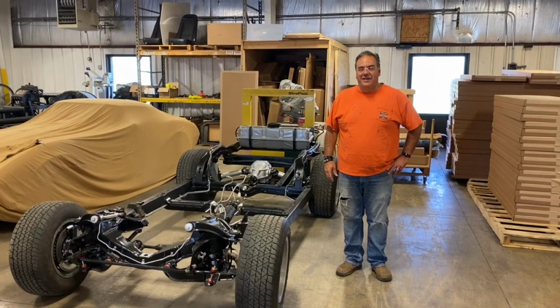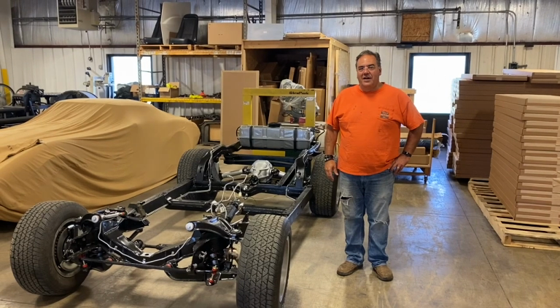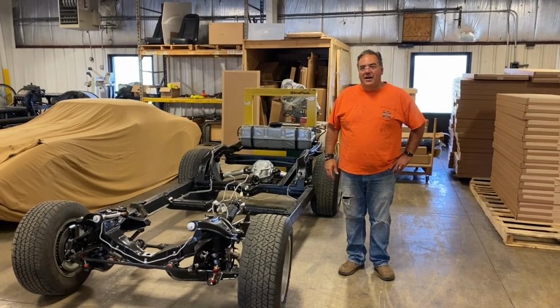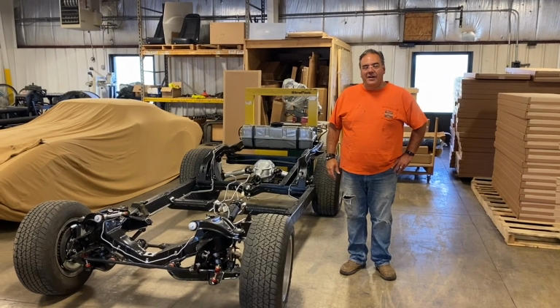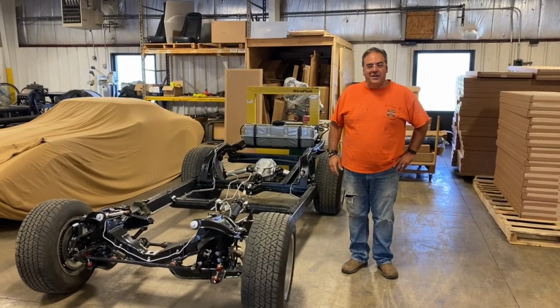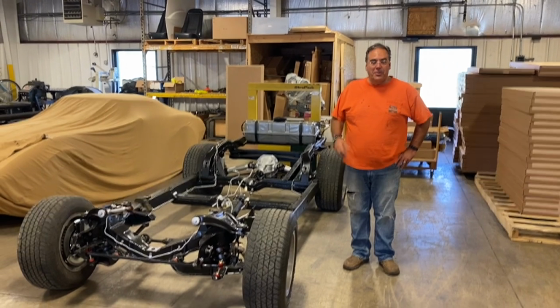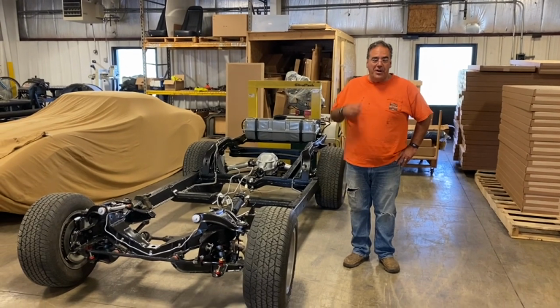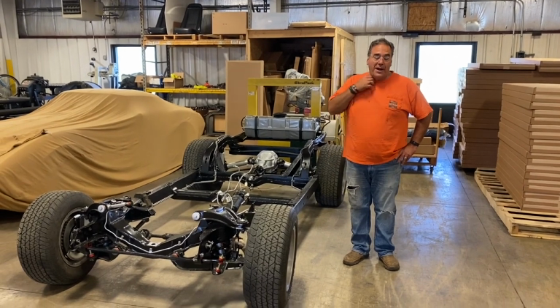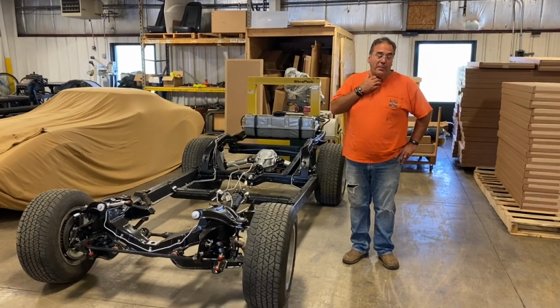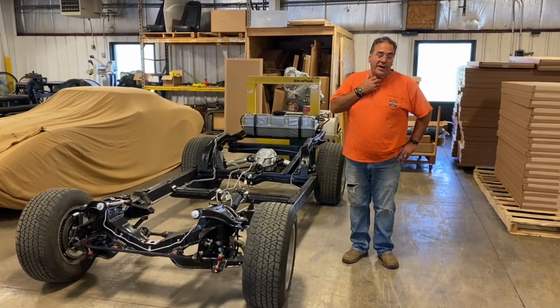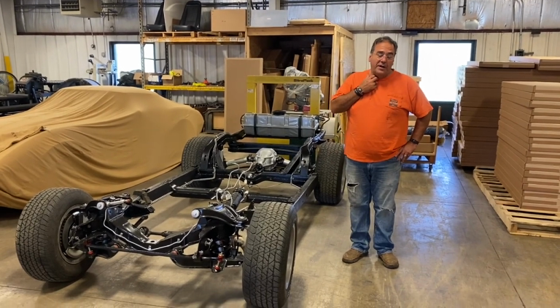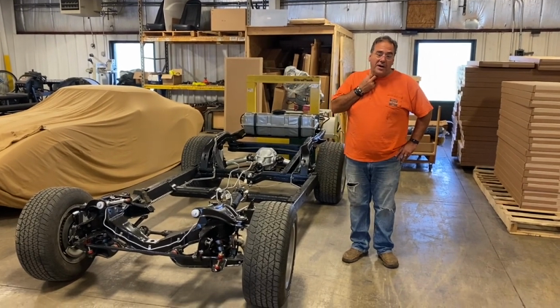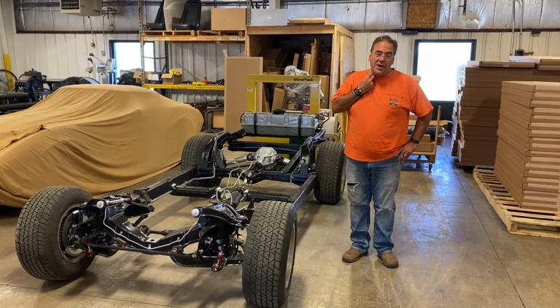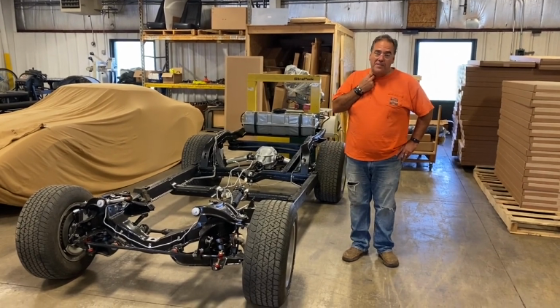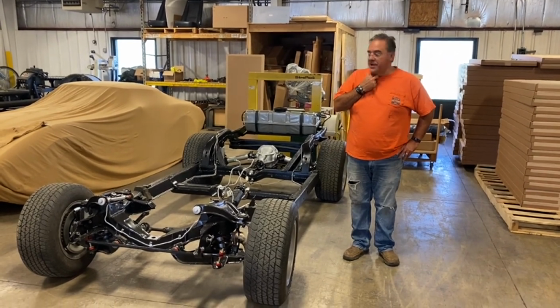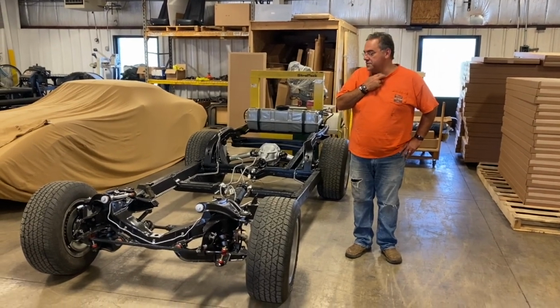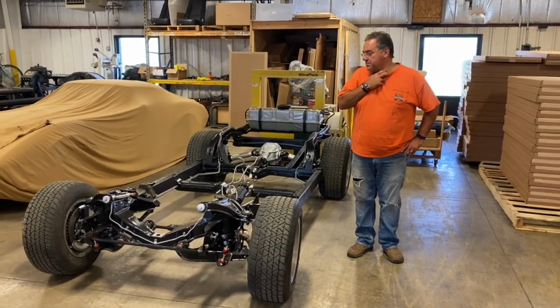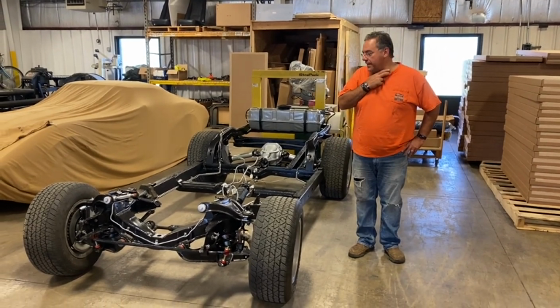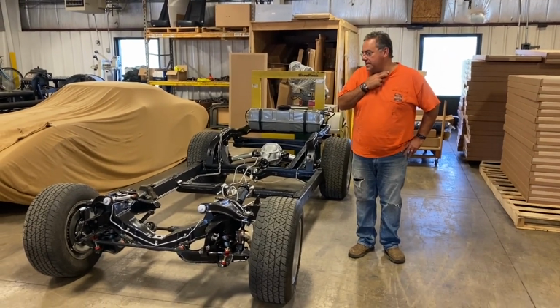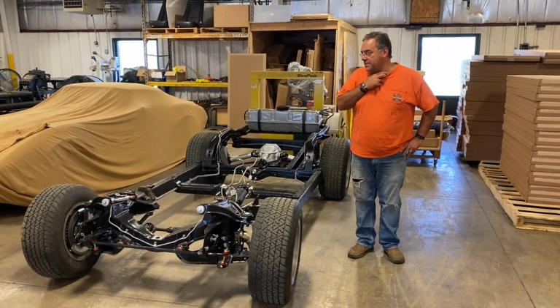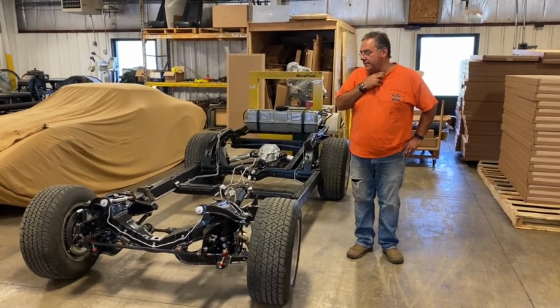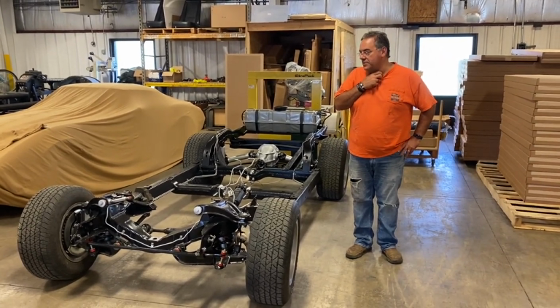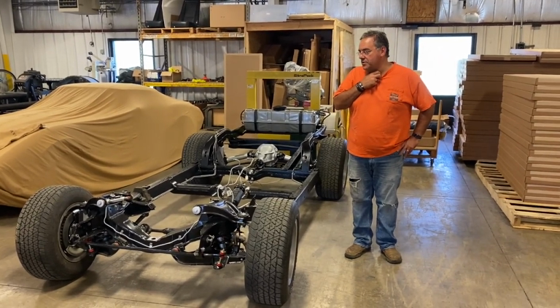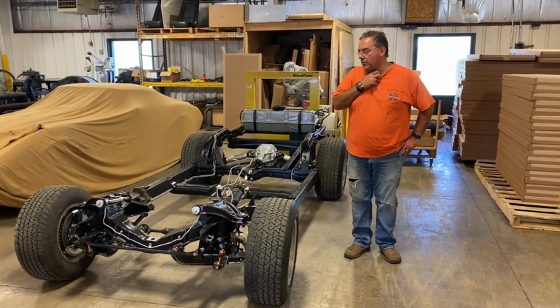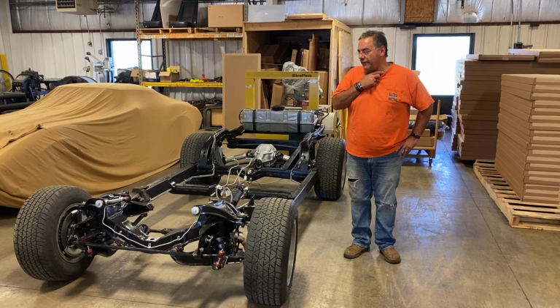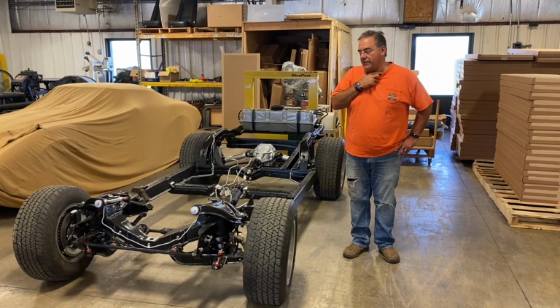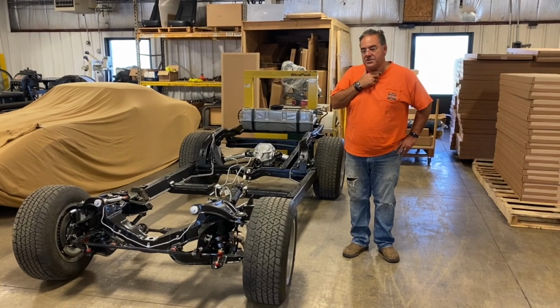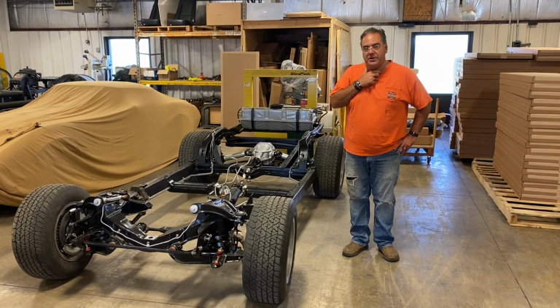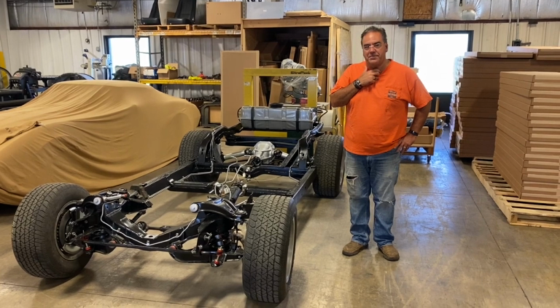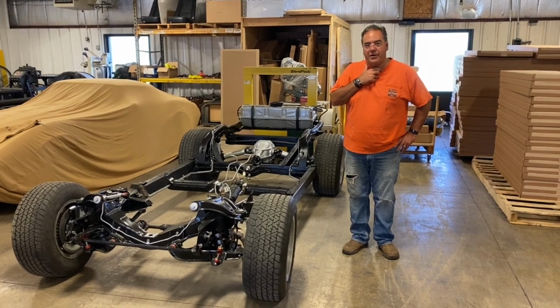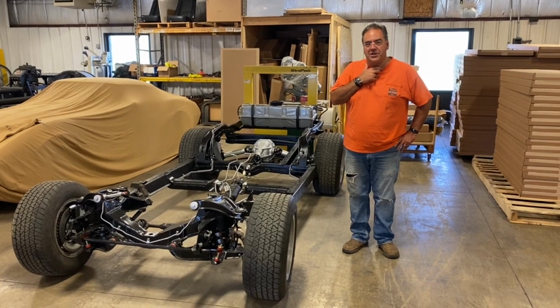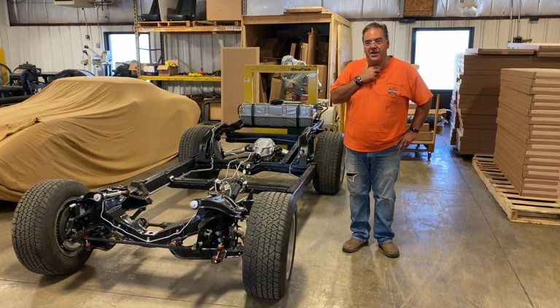Good morning. I'm Mike and this is my 1972 Corvette restoration project.